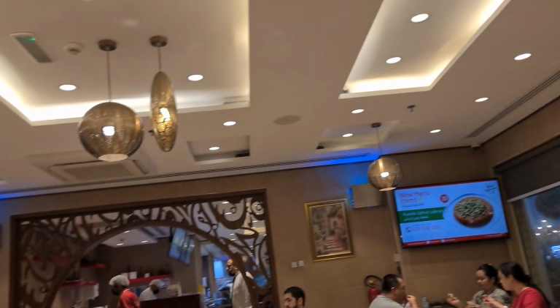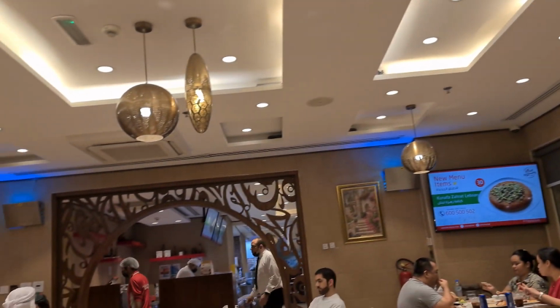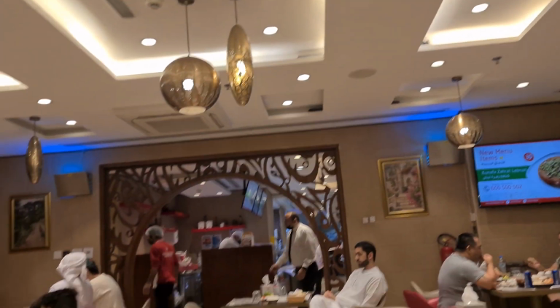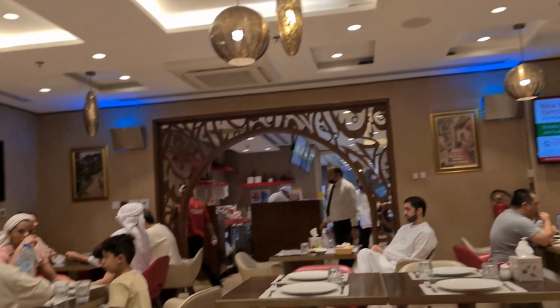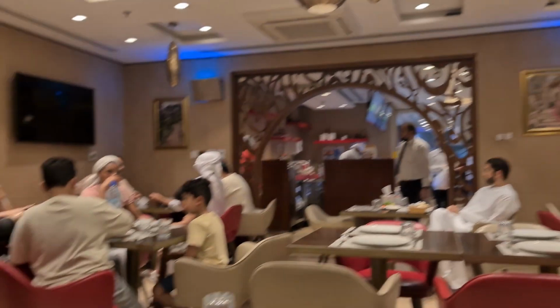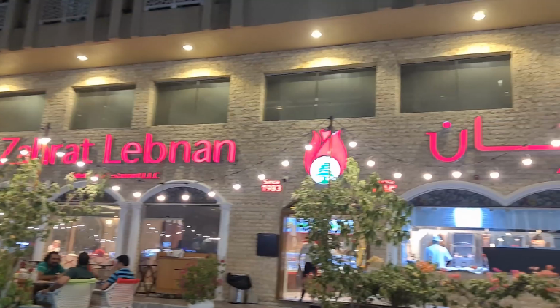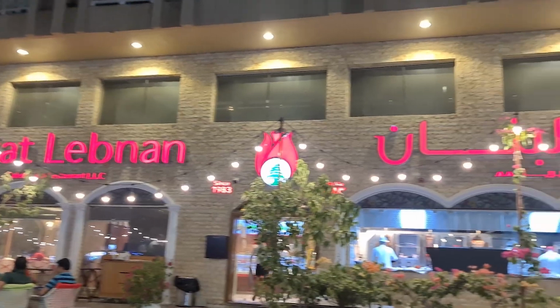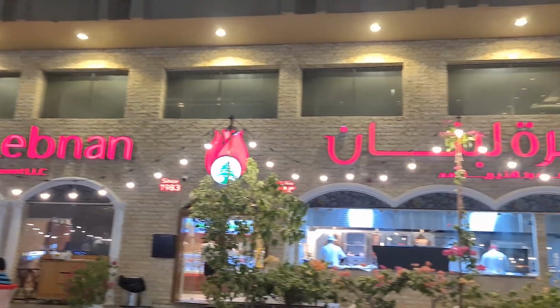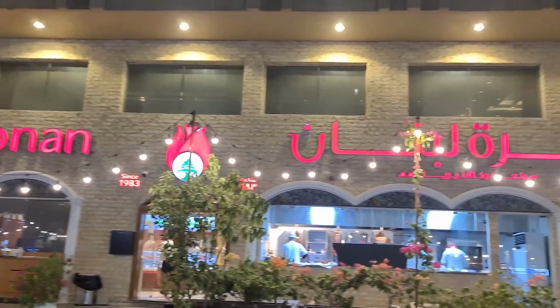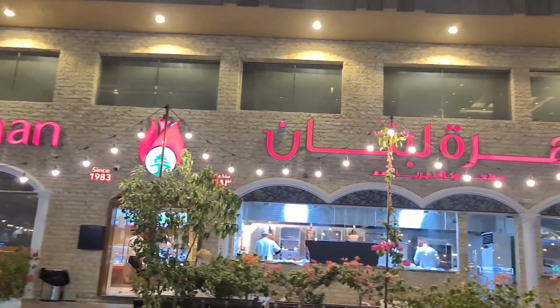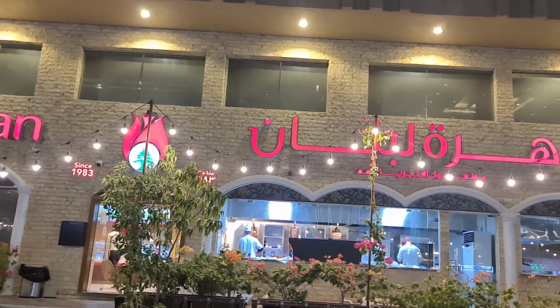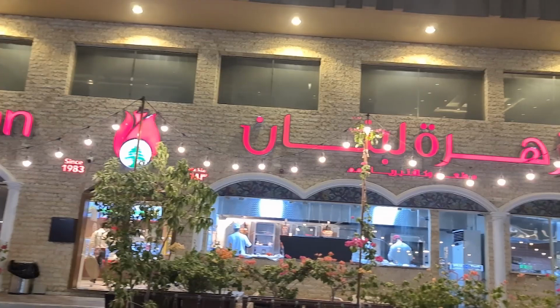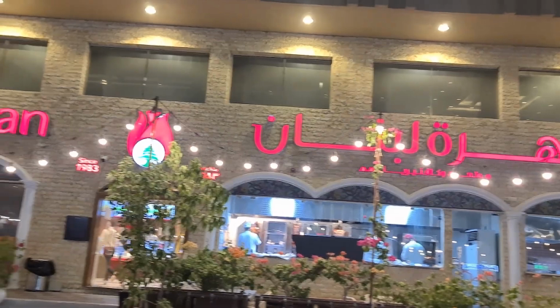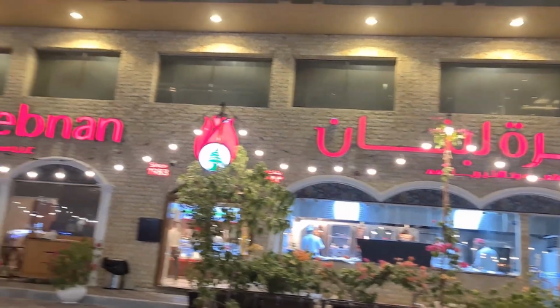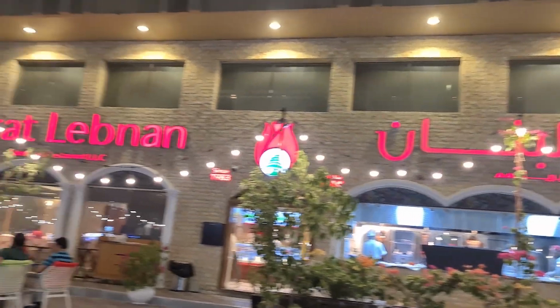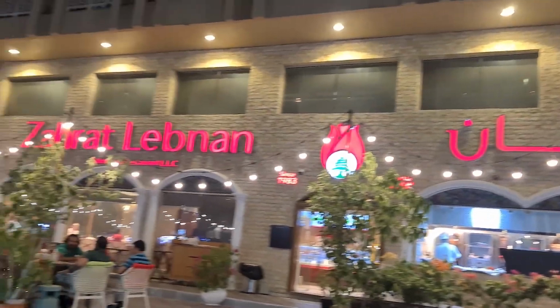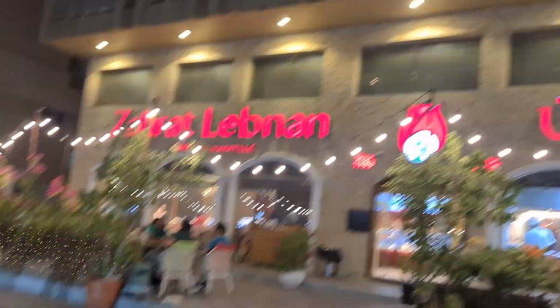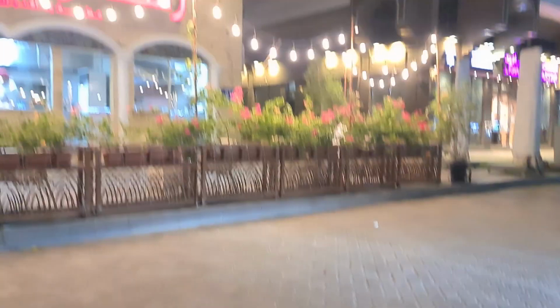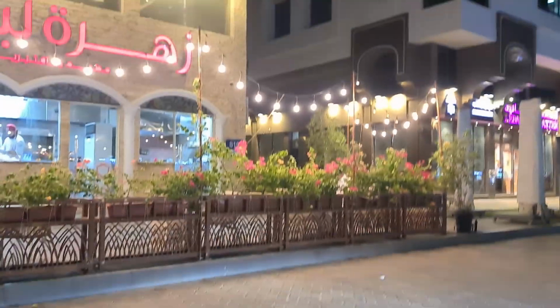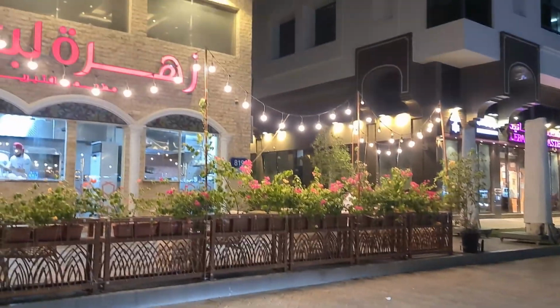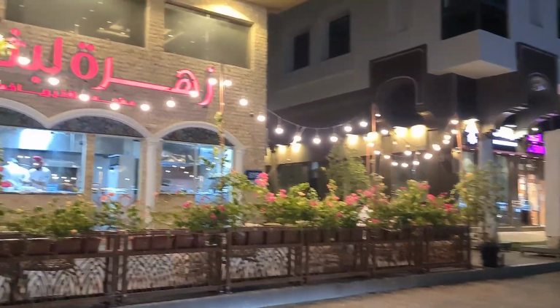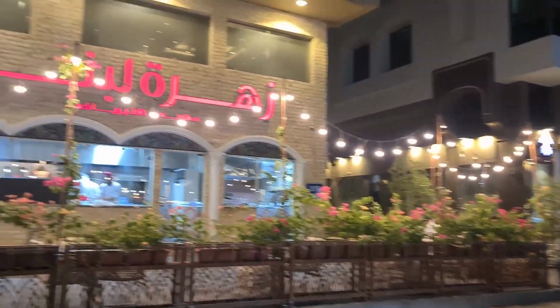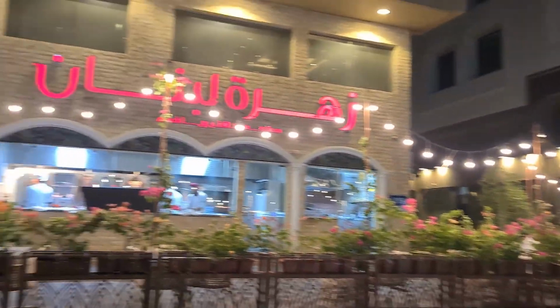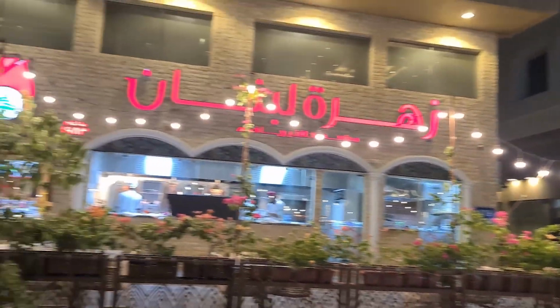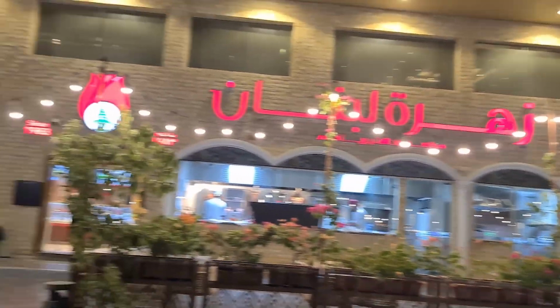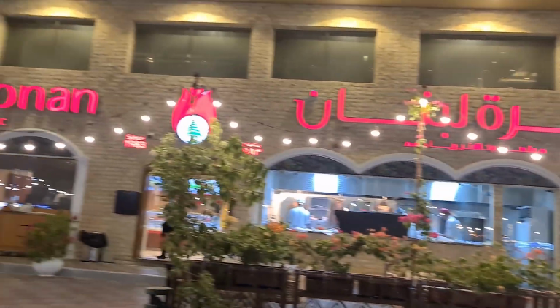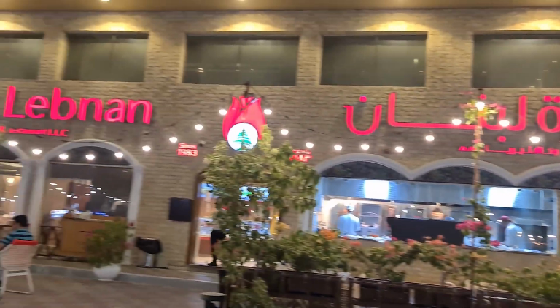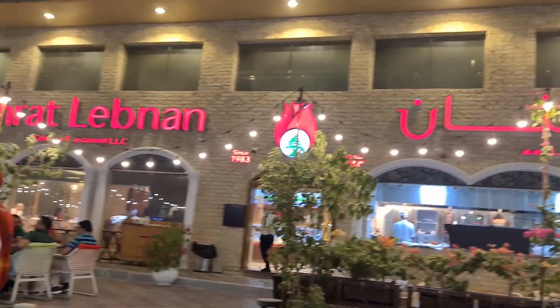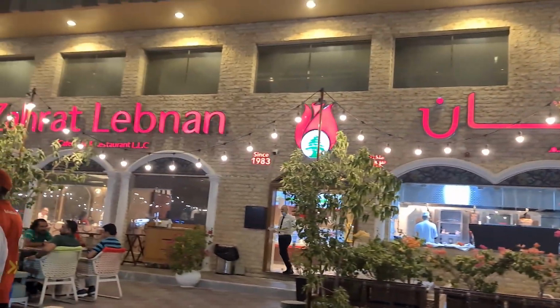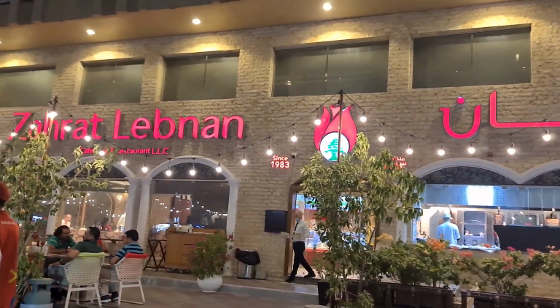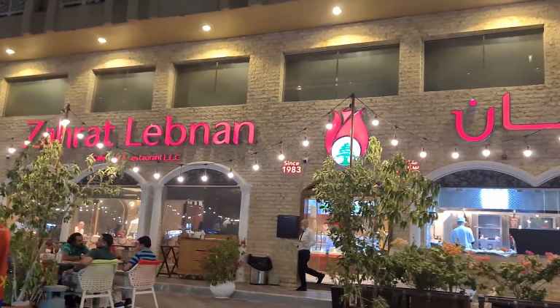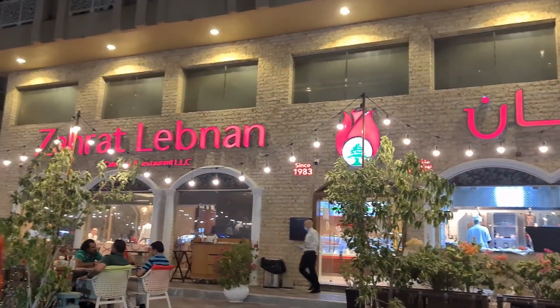Review time — the food was indeed amazing. Thank you Zhaerath Labnan for serving us. See you again.